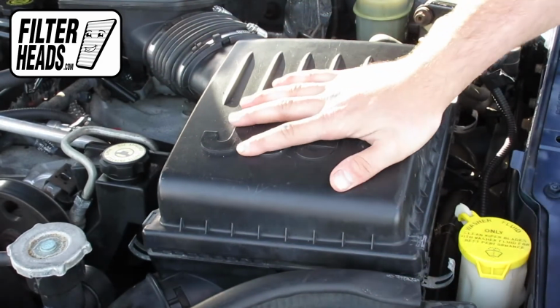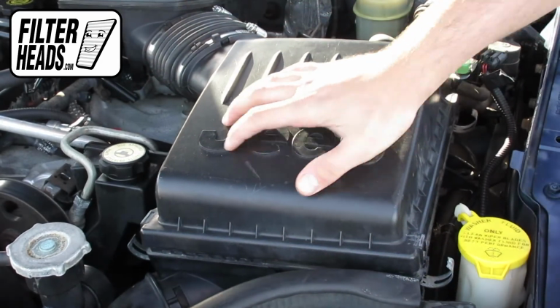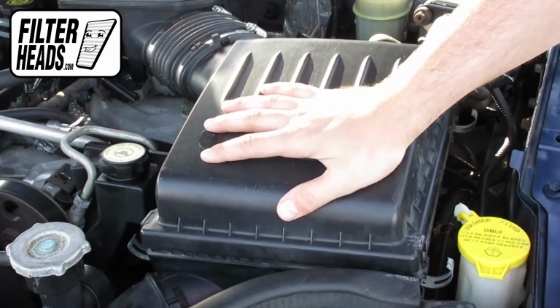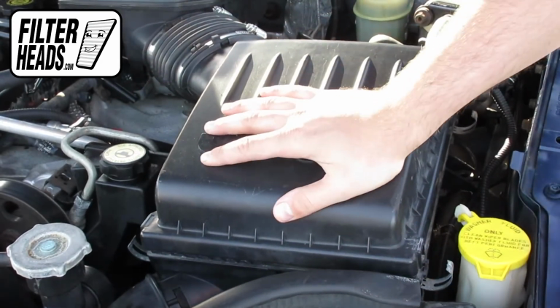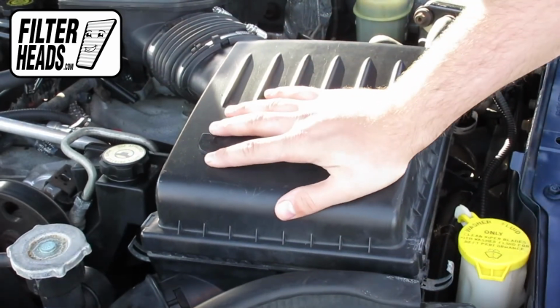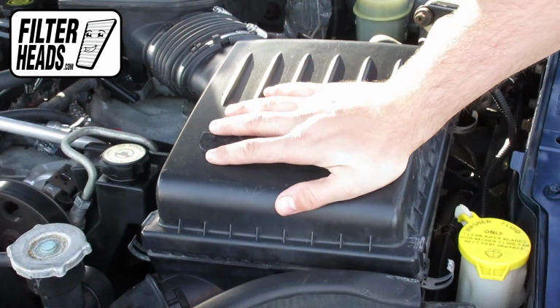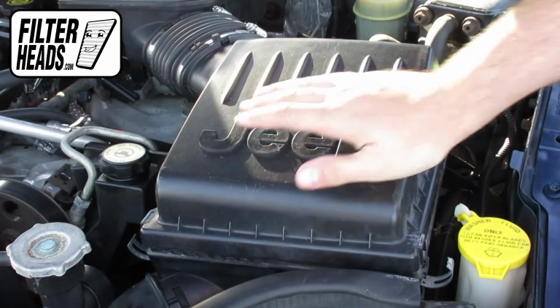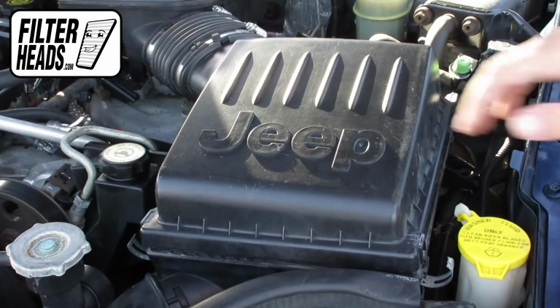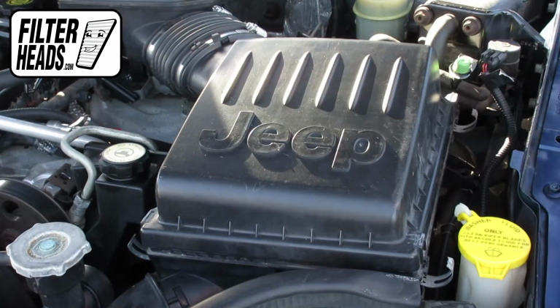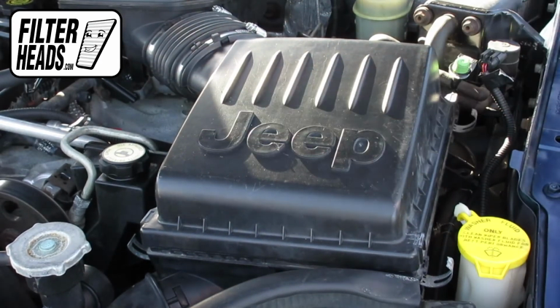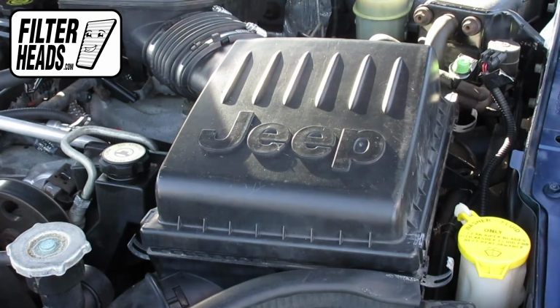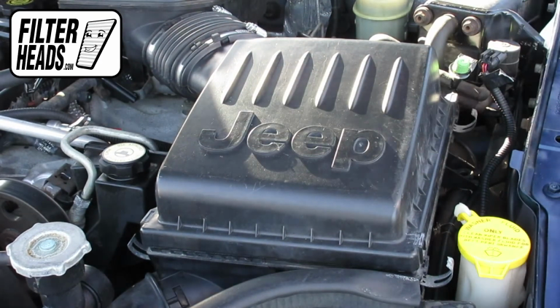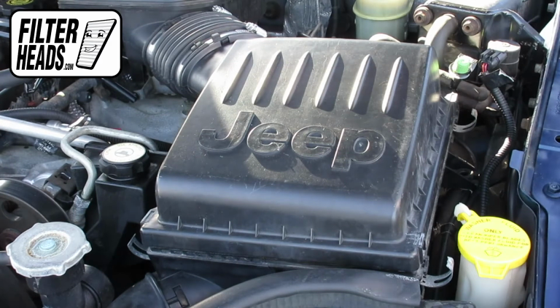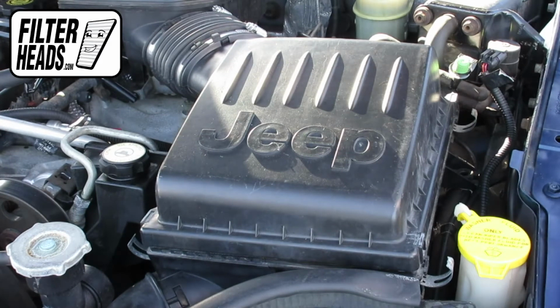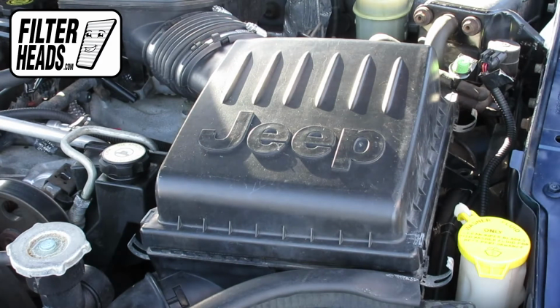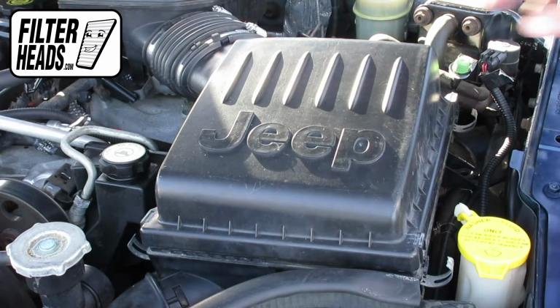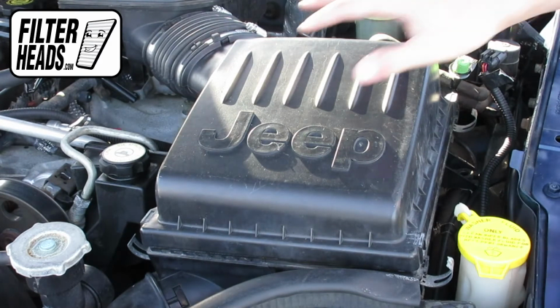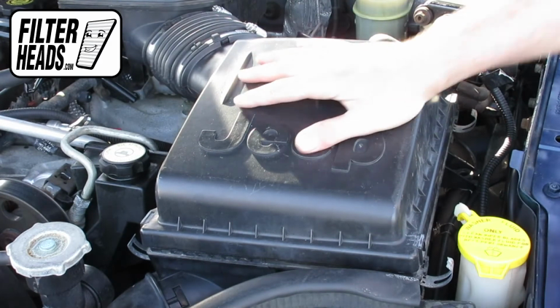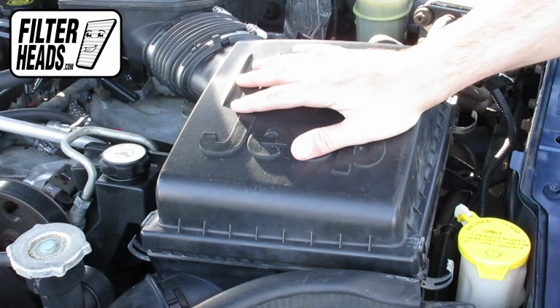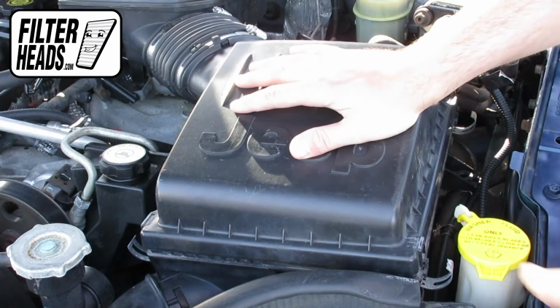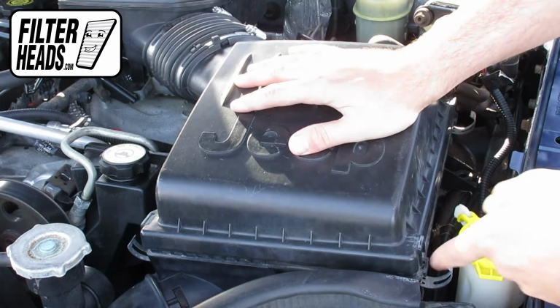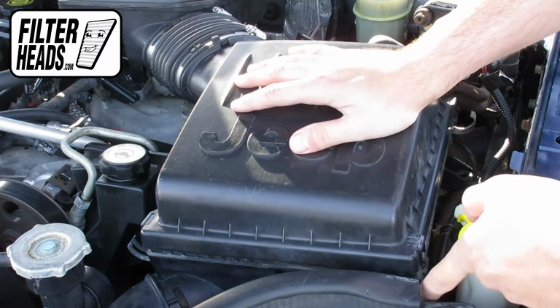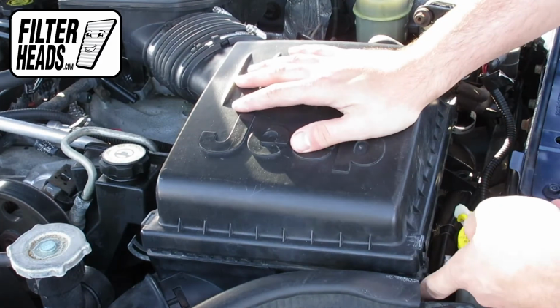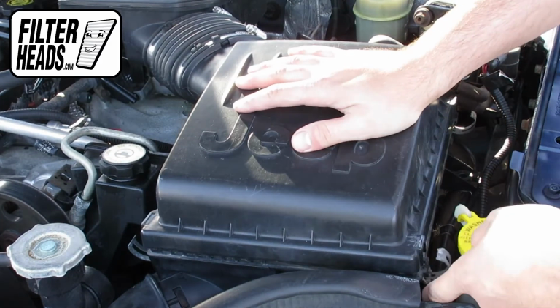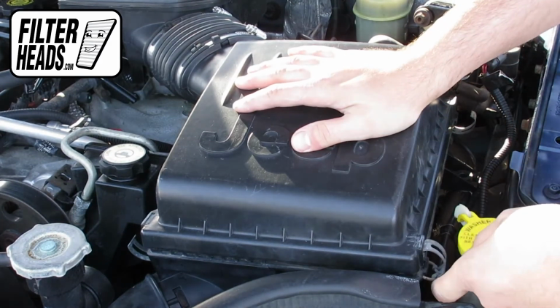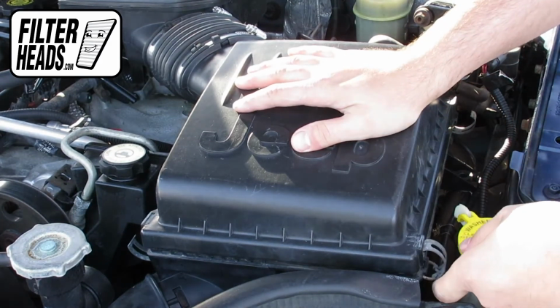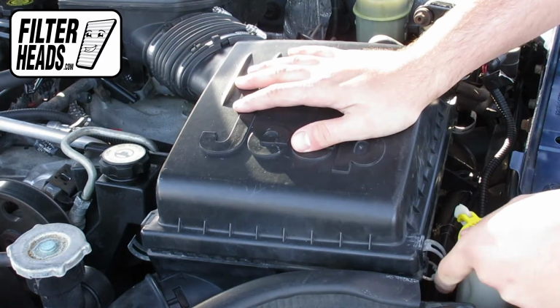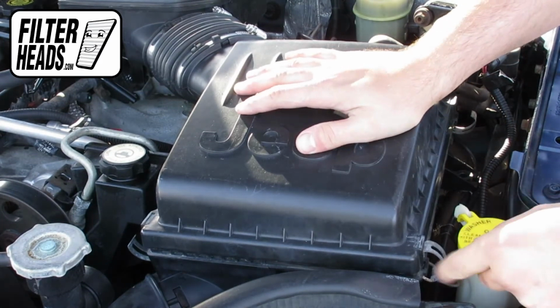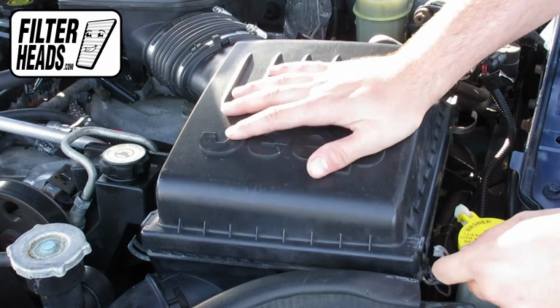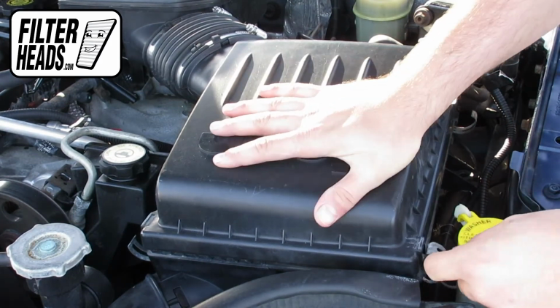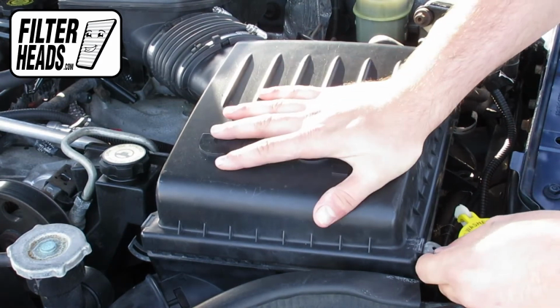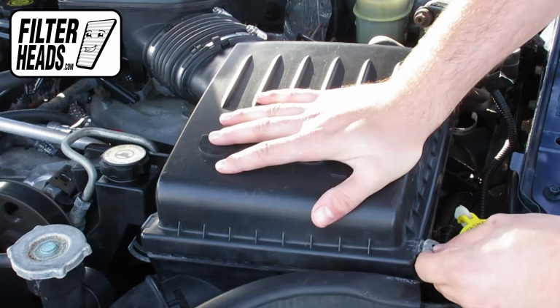Once the filter is fully flushed and the housing is aligned, re-engage the fasteners.